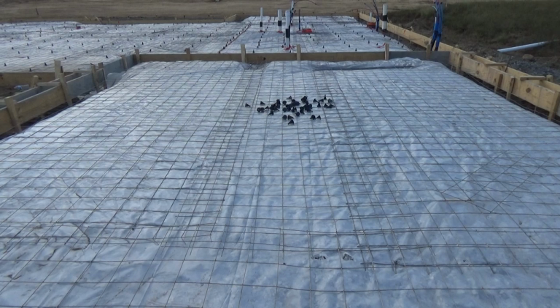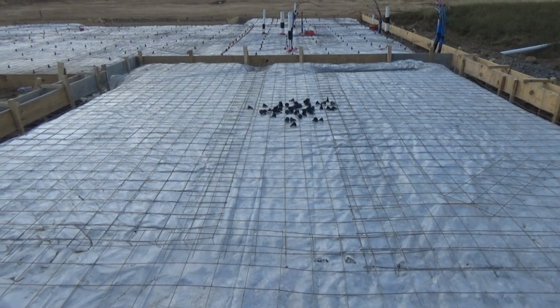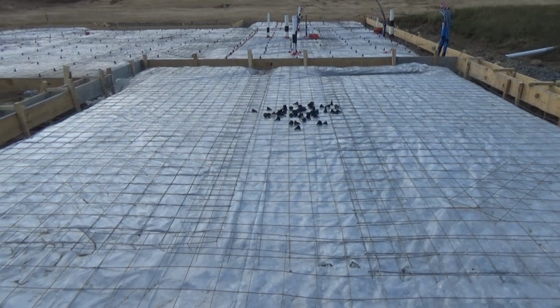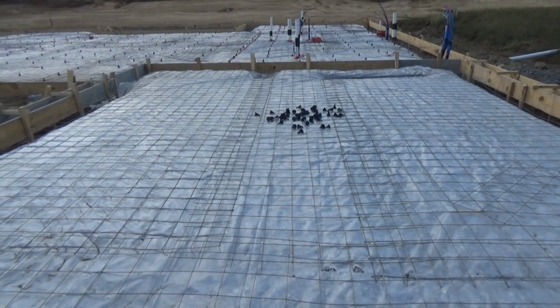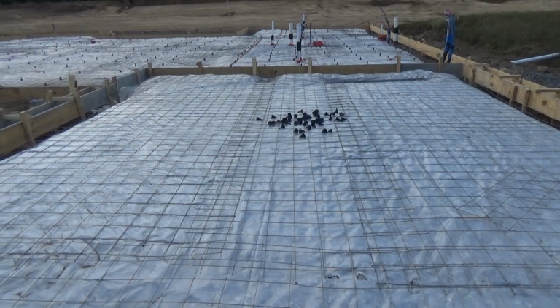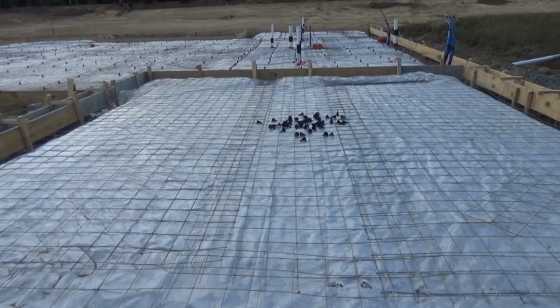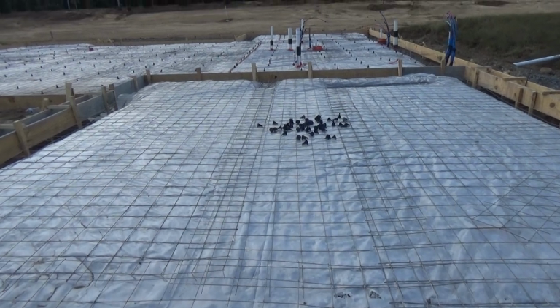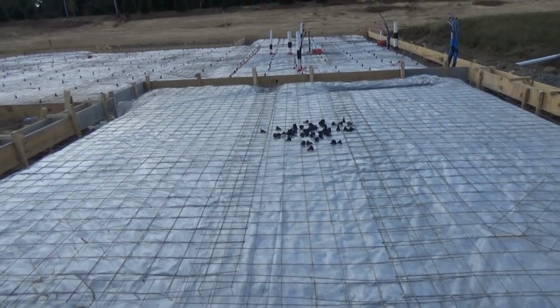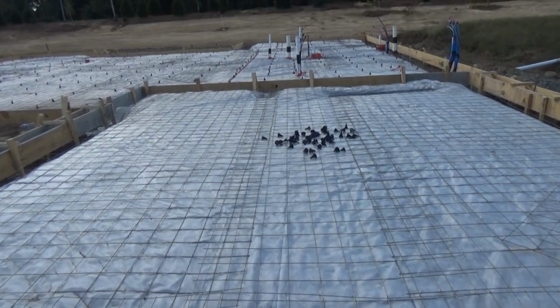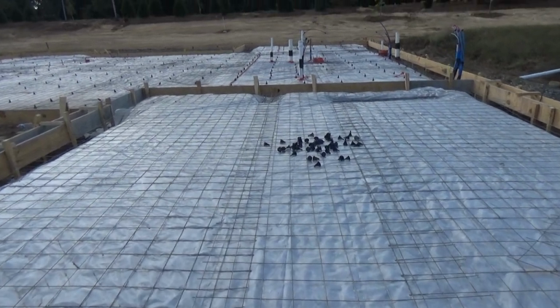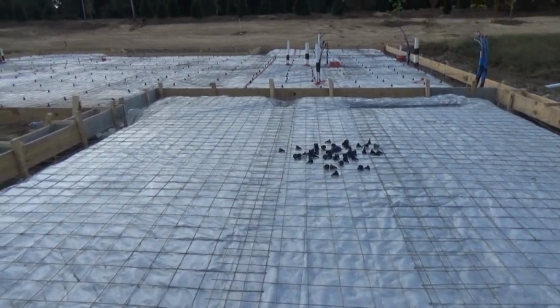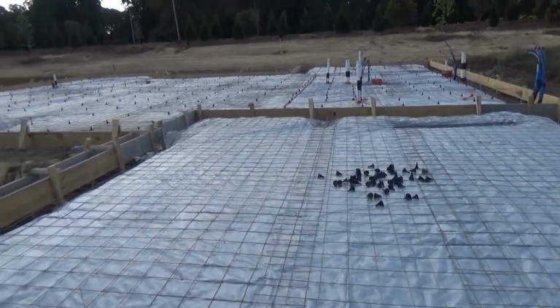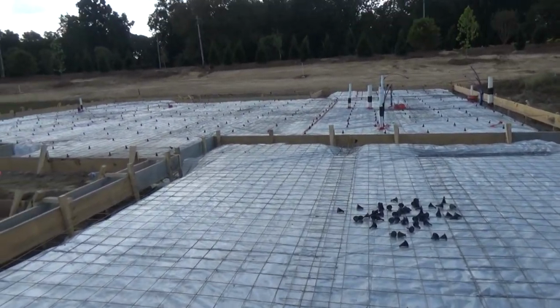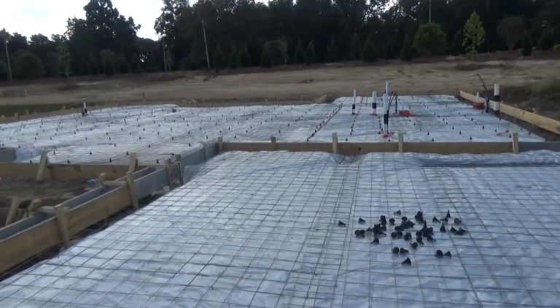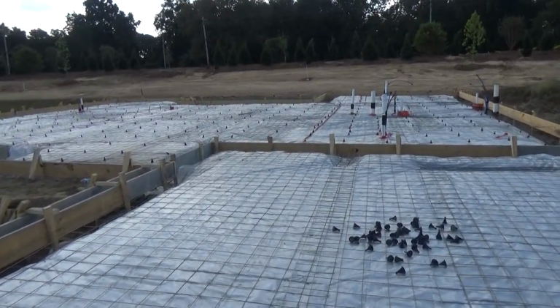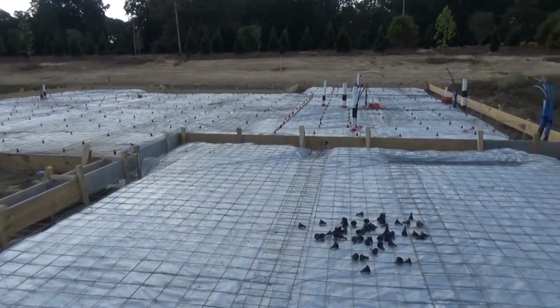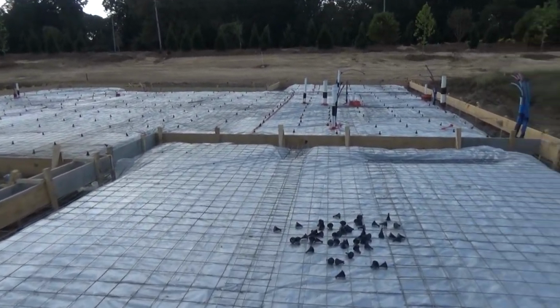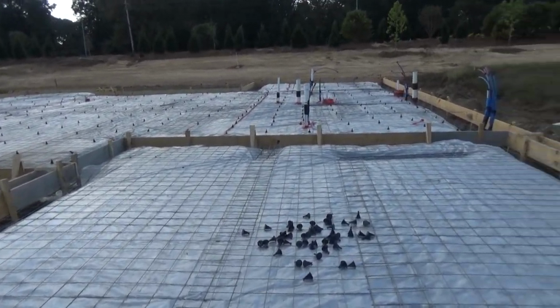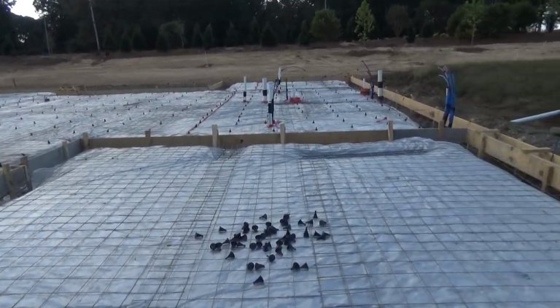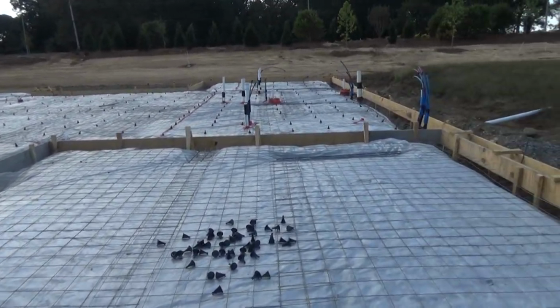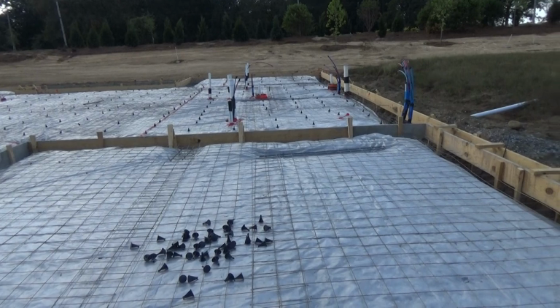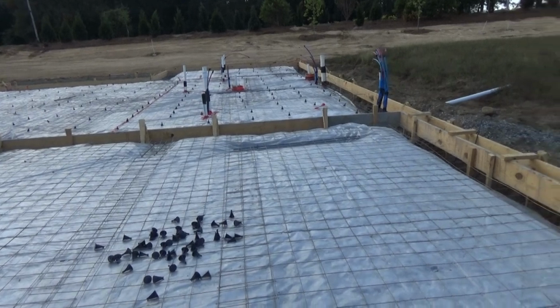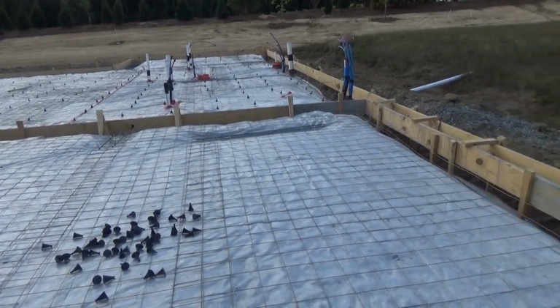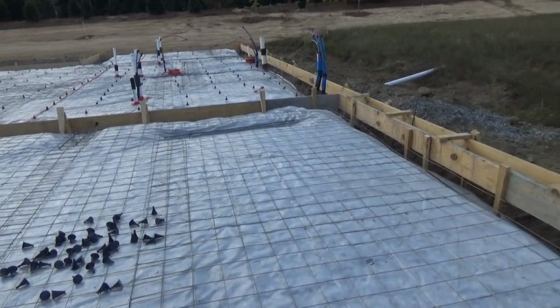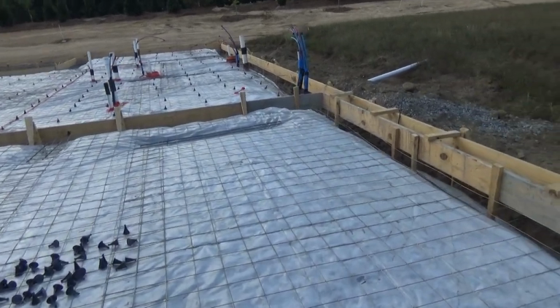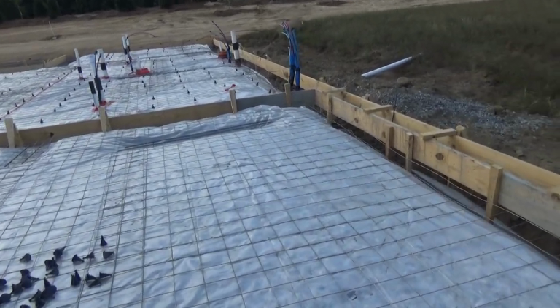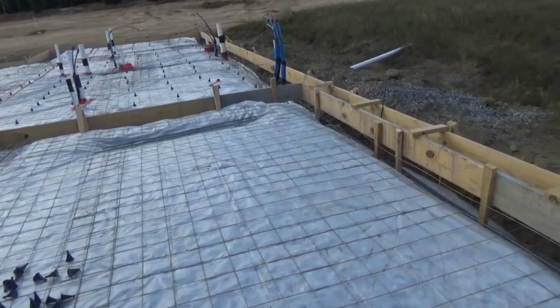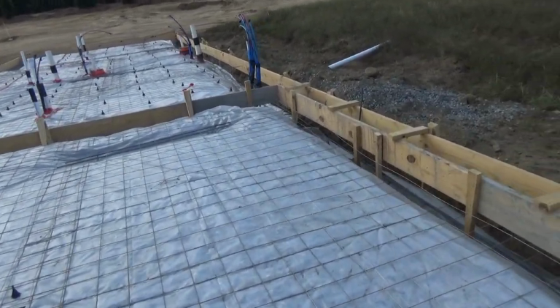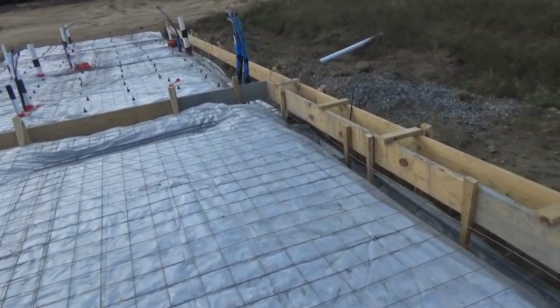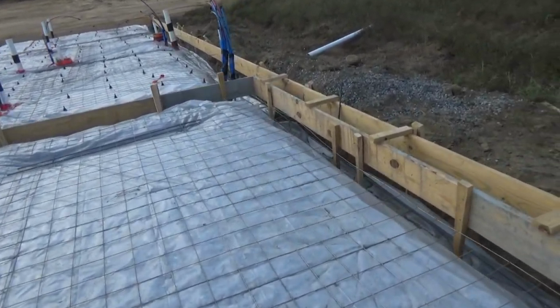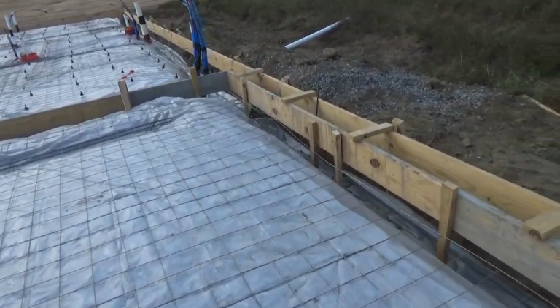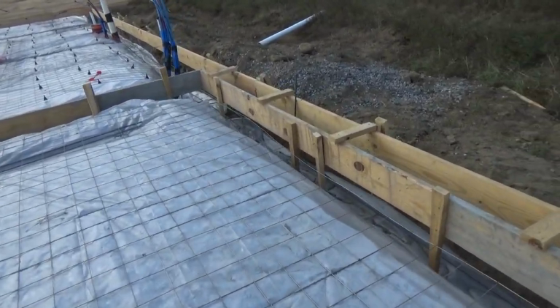How a house is built. Looking at the foundation, just about ready to pour concrete here, just passed an inspection.